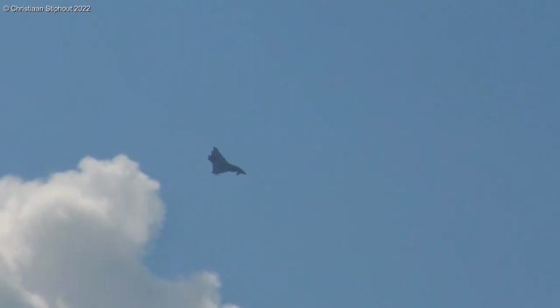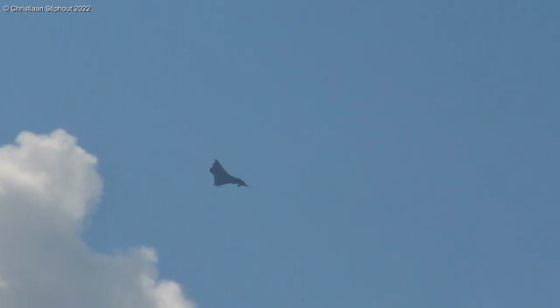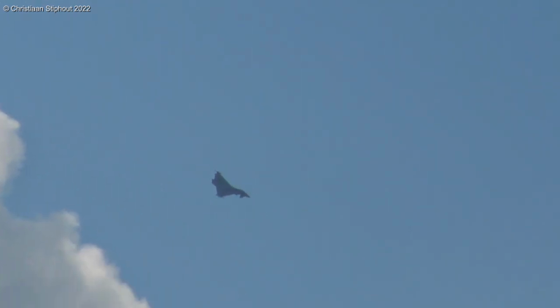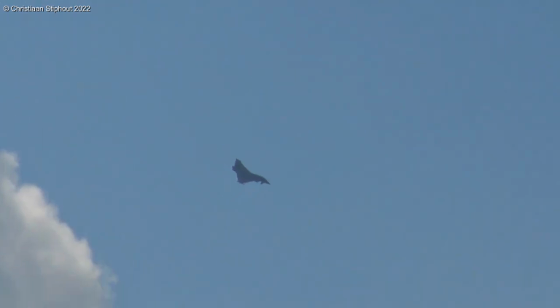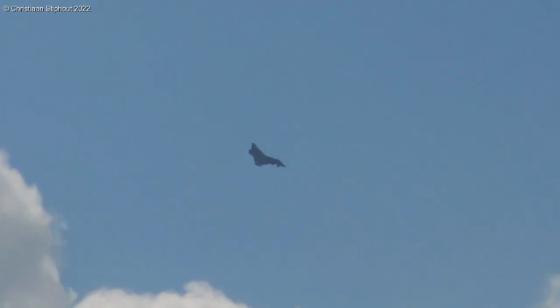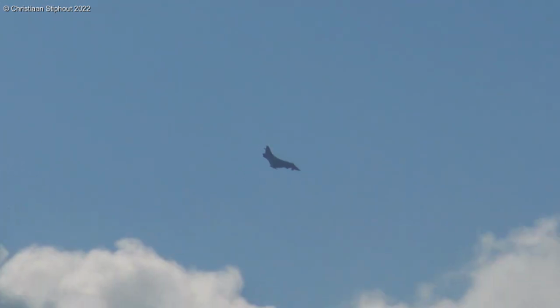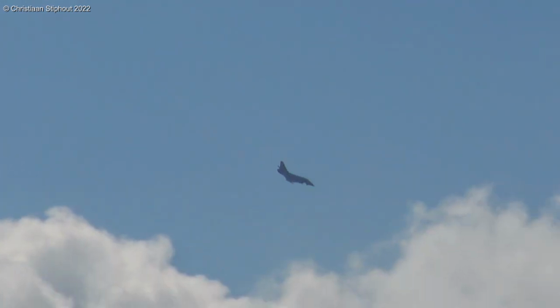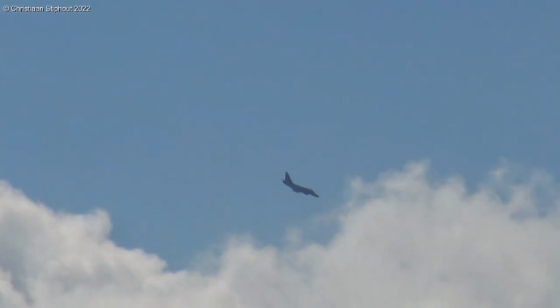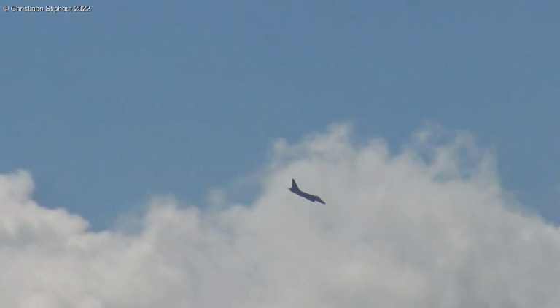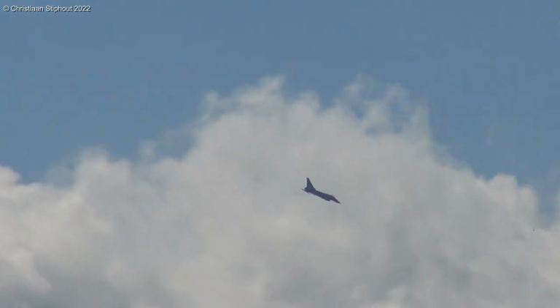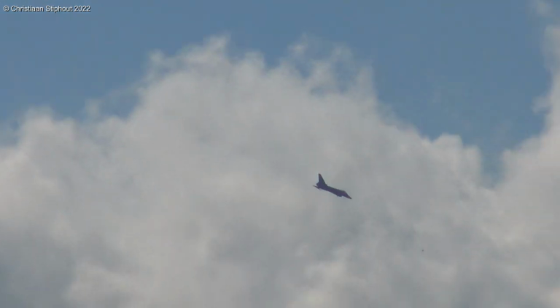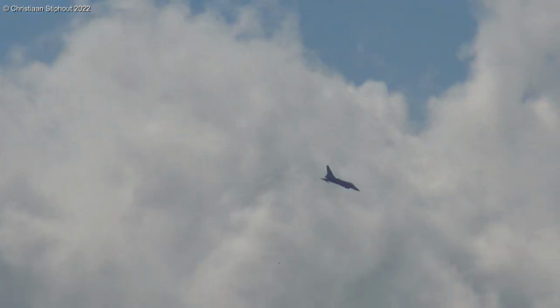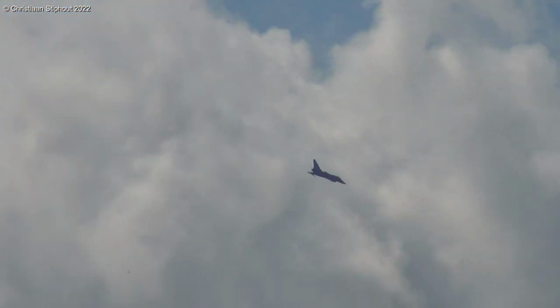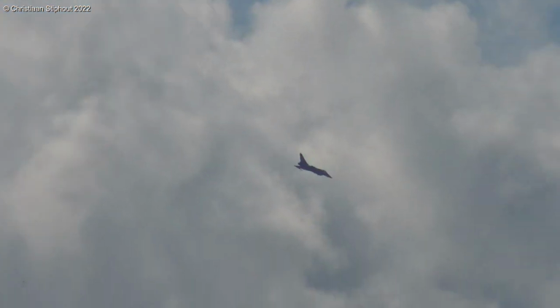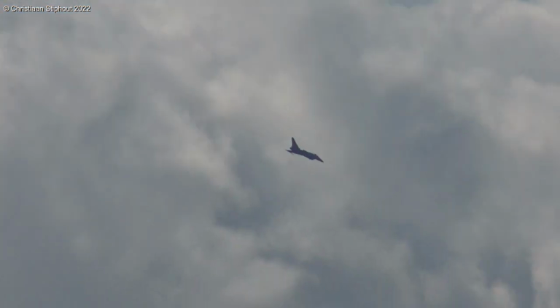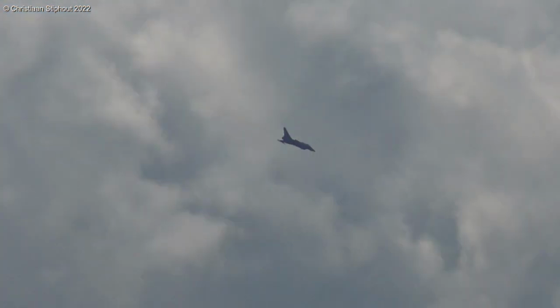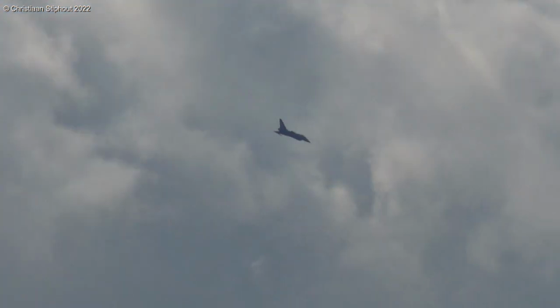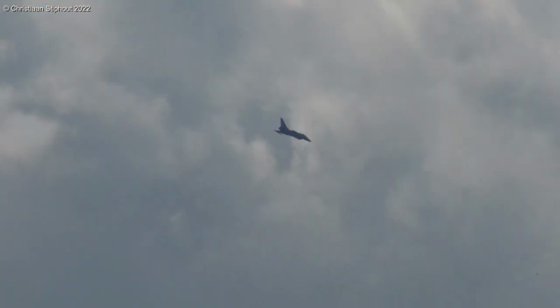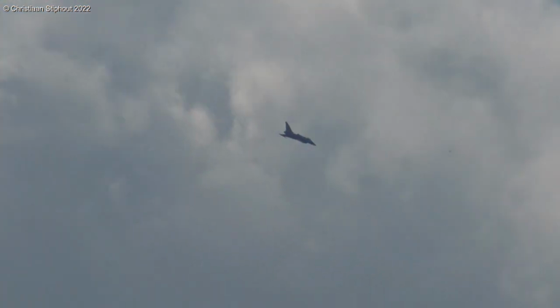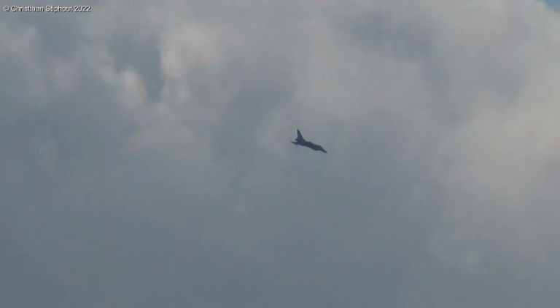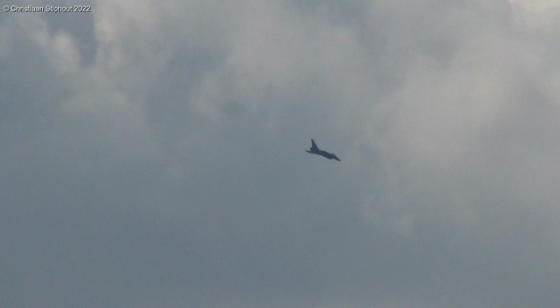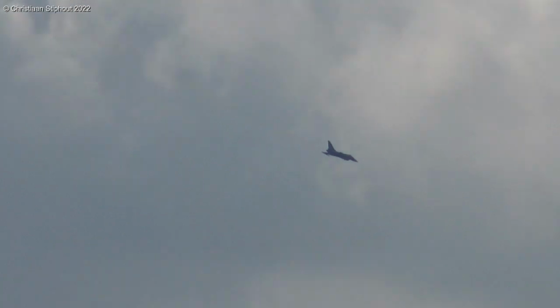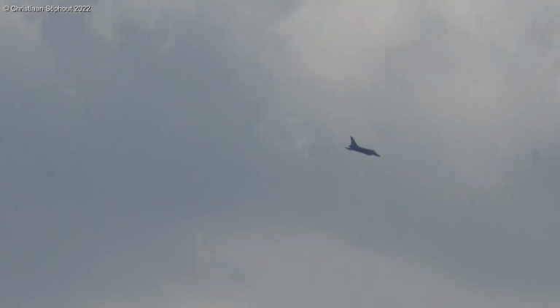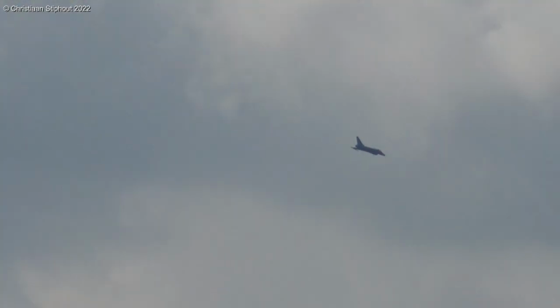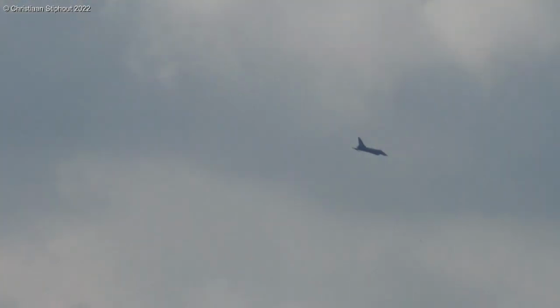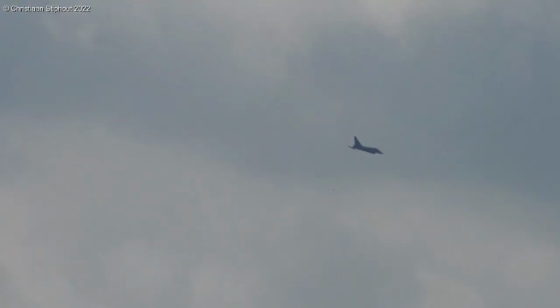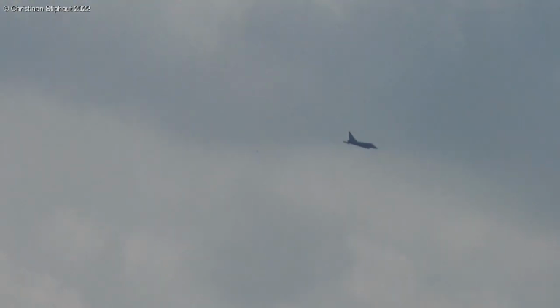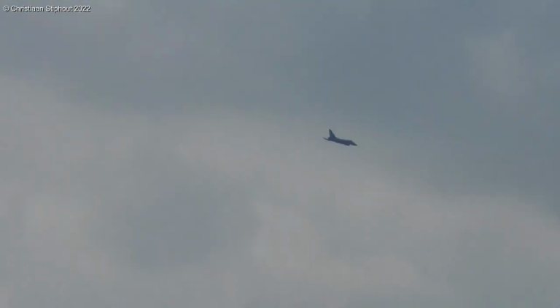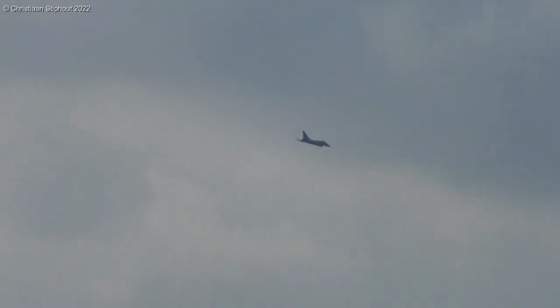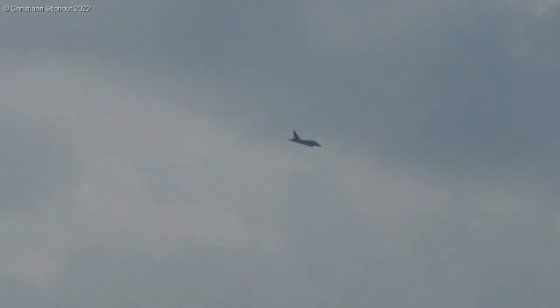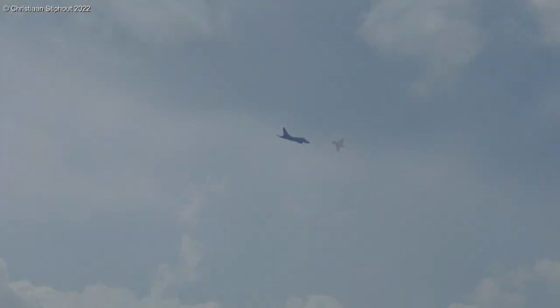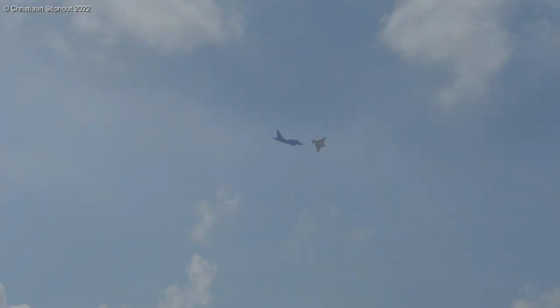The Eurofighter takes much pride in a cockpit which incorporates a holographic HUD display.